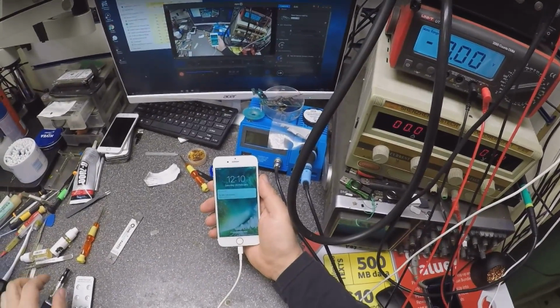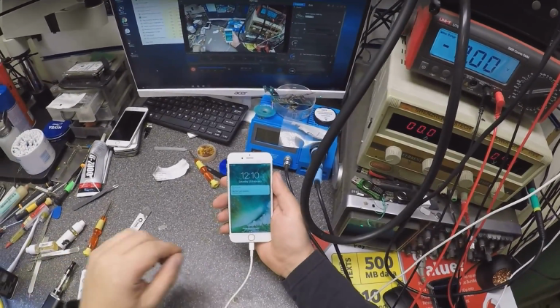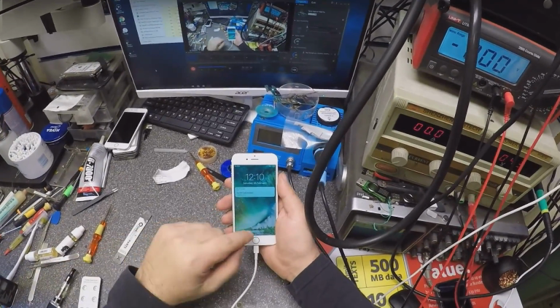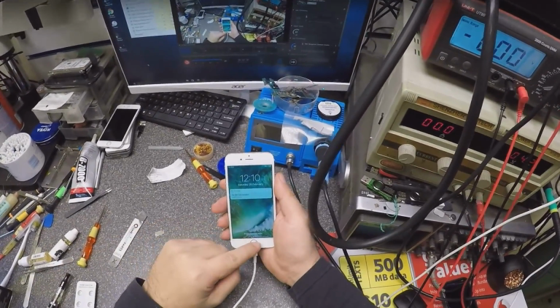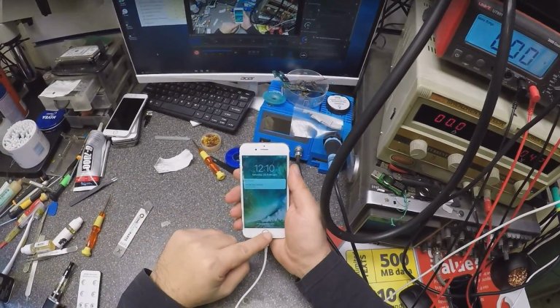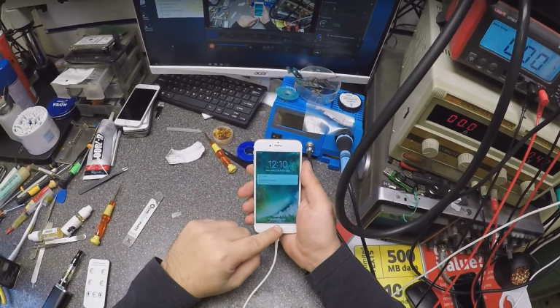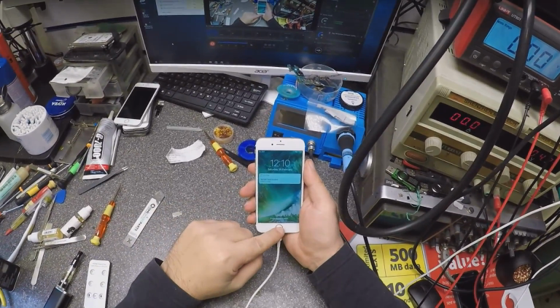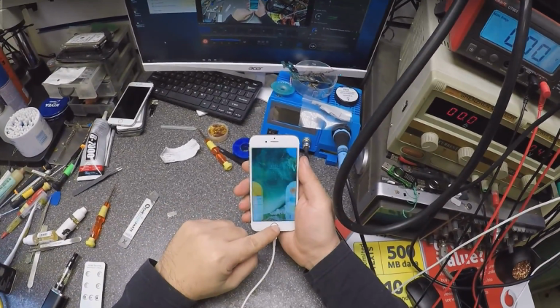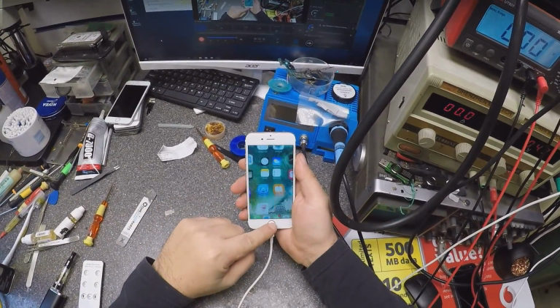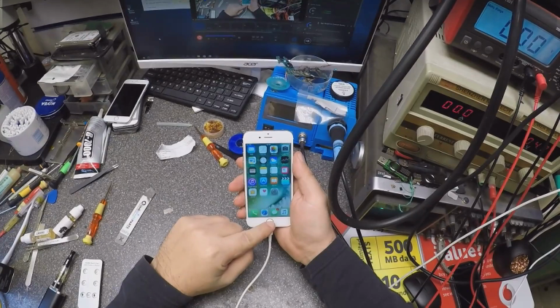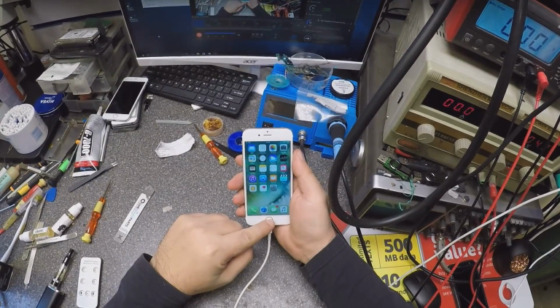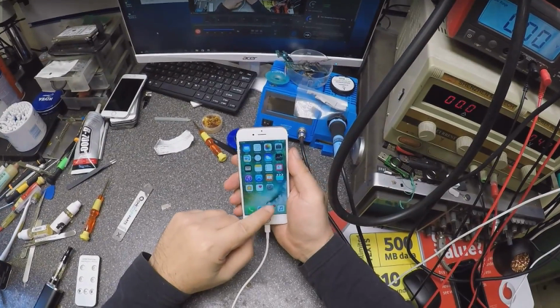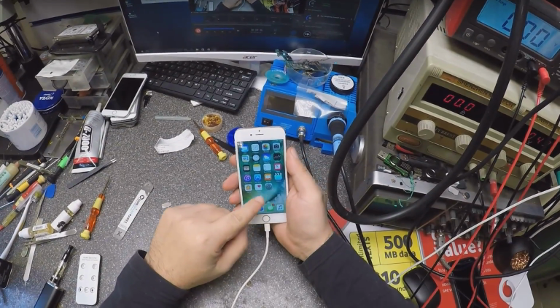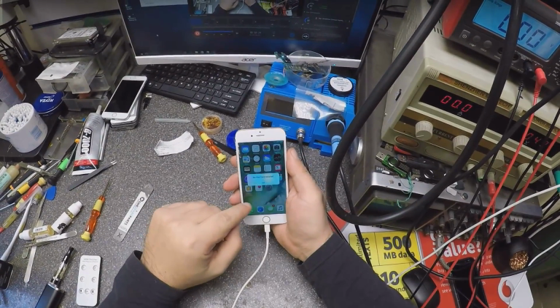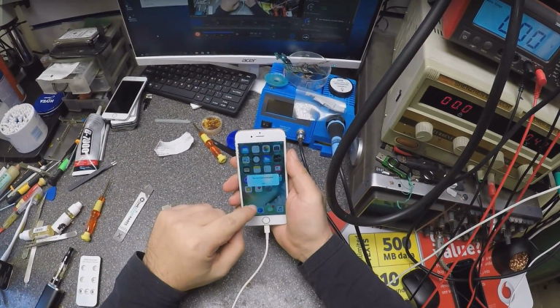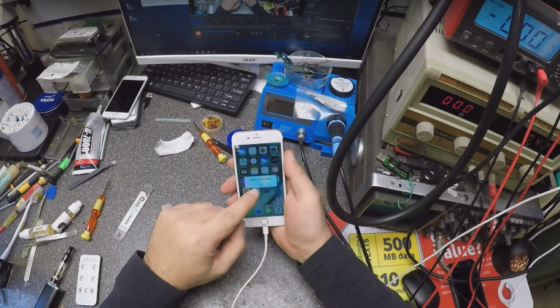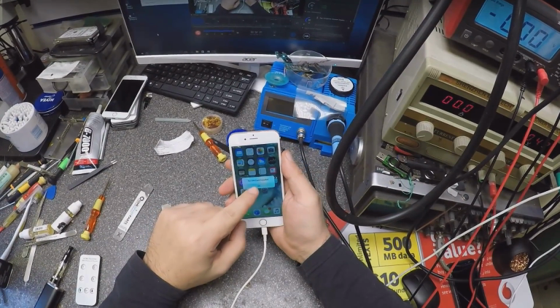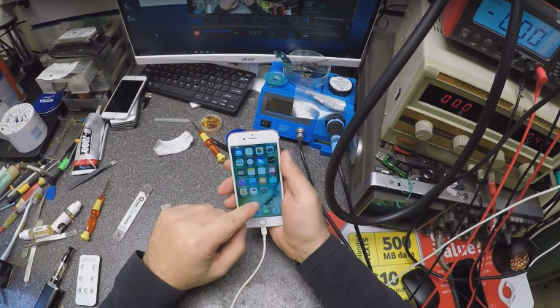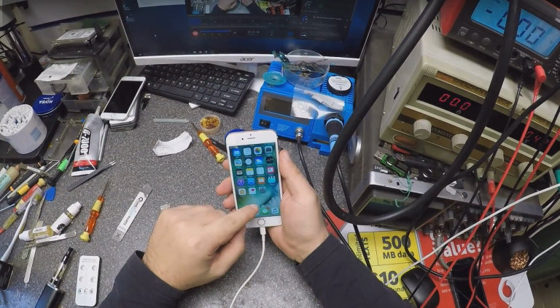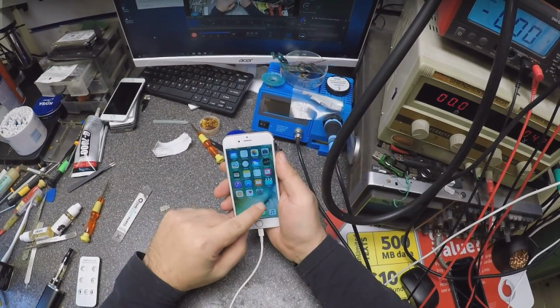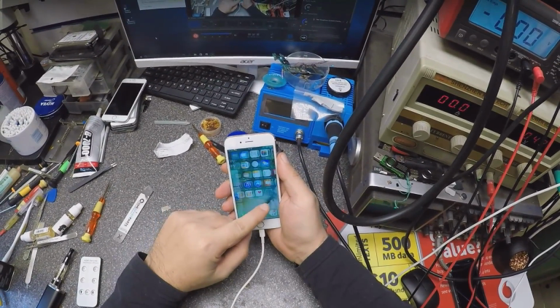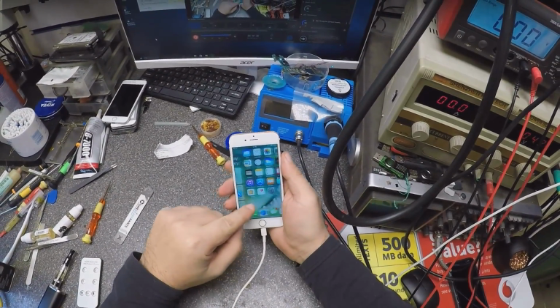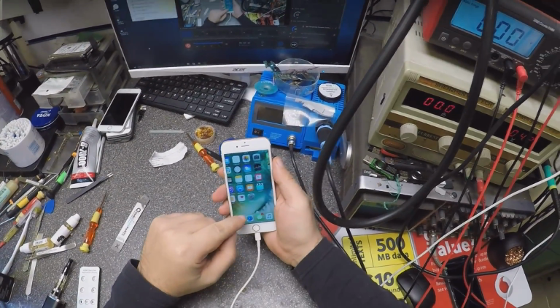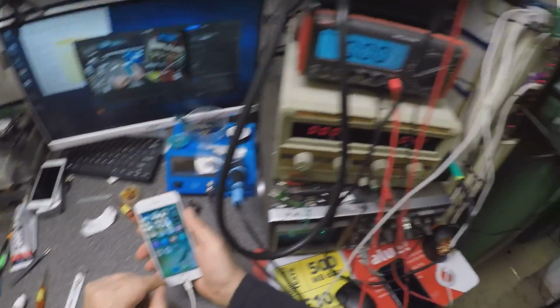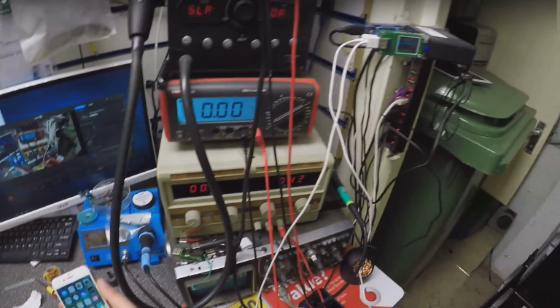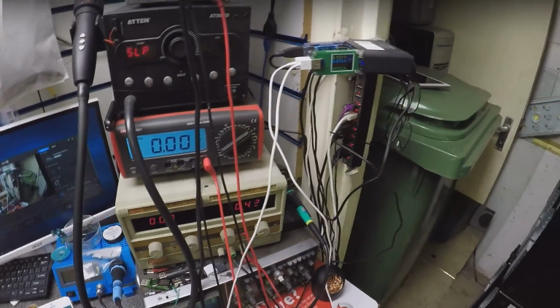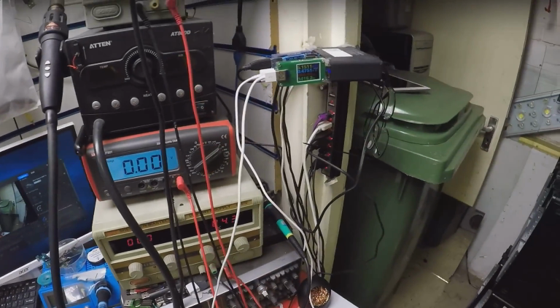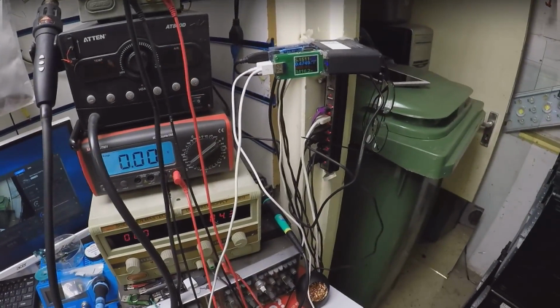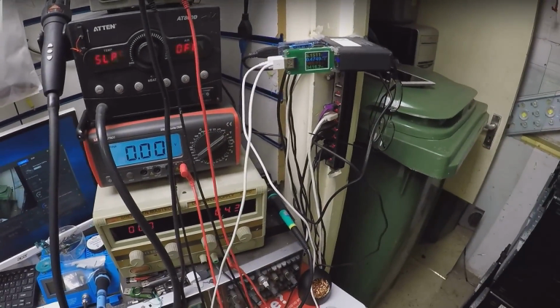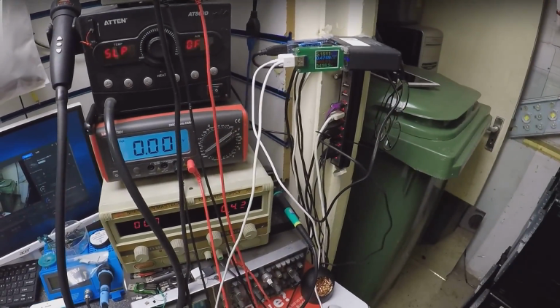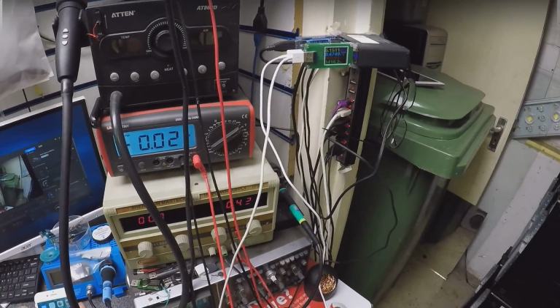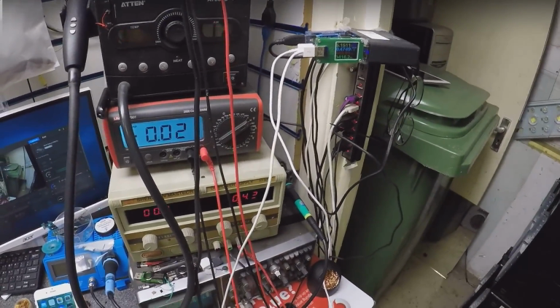Okay, so the phone is on. But it's only taking half of an amp.